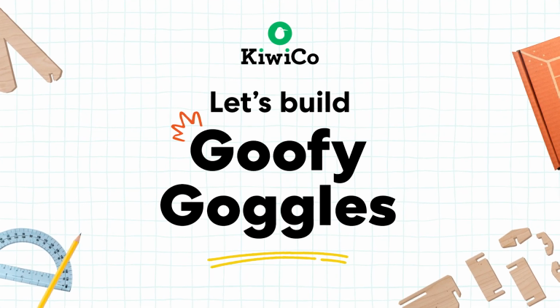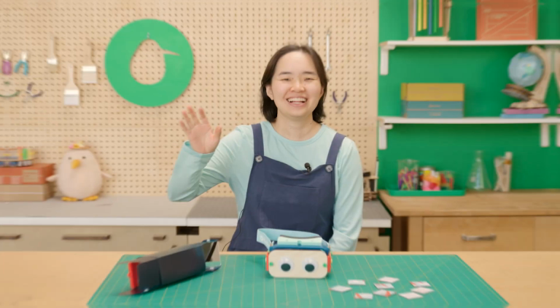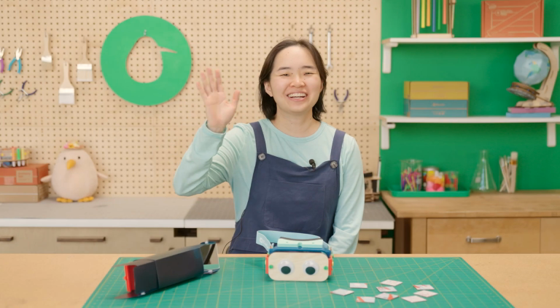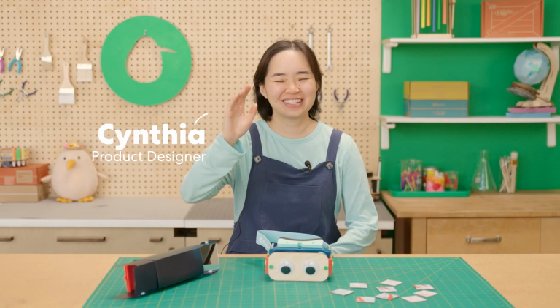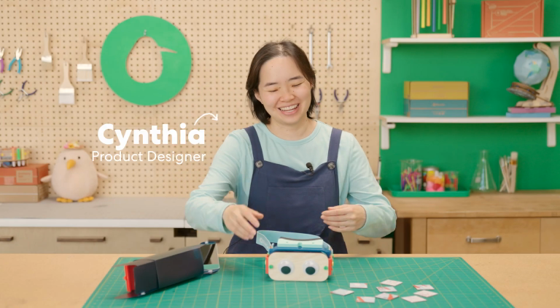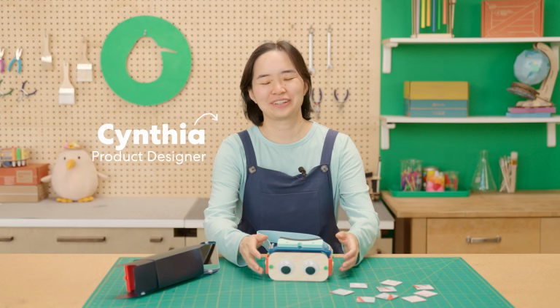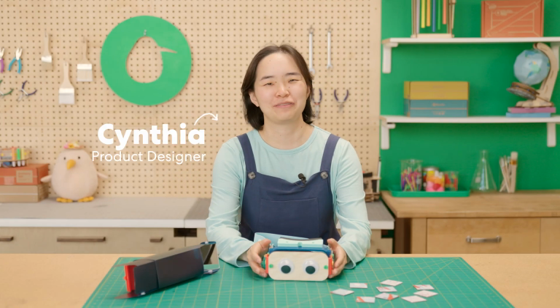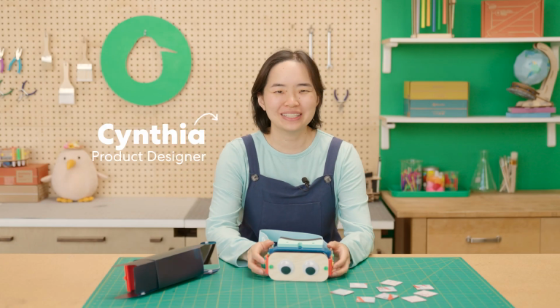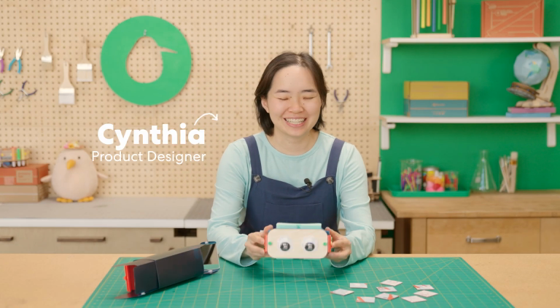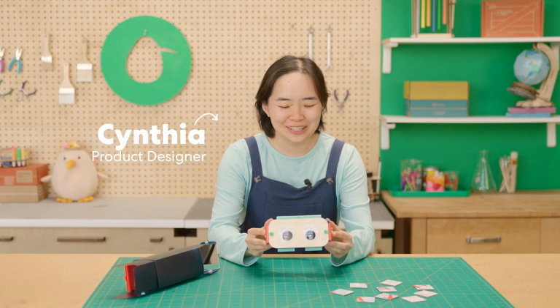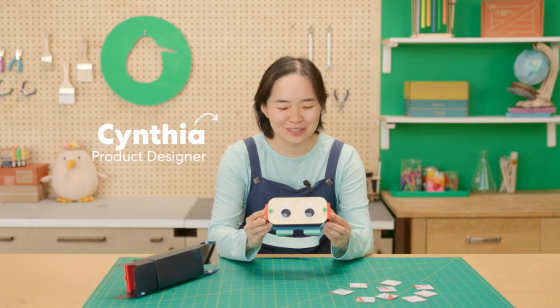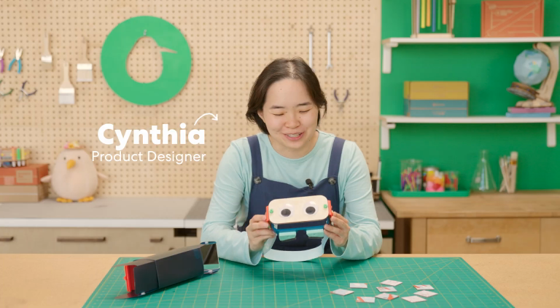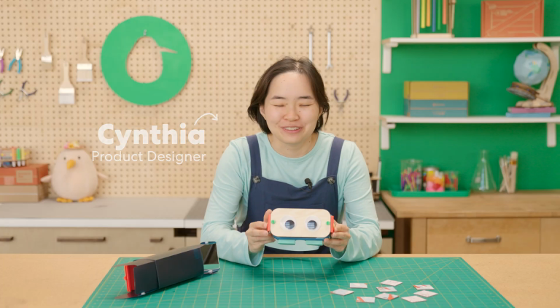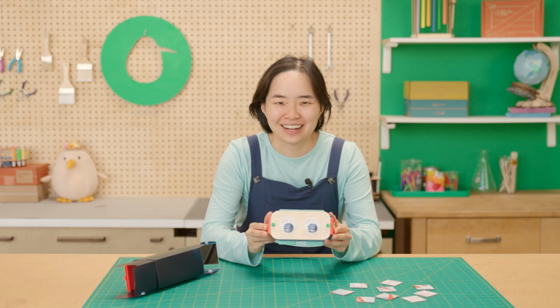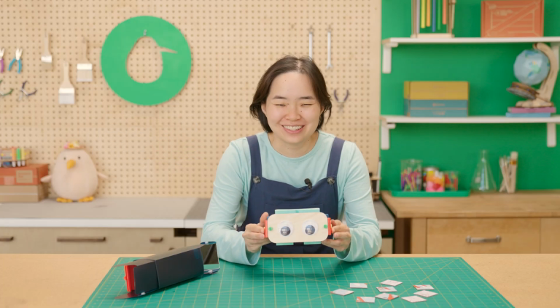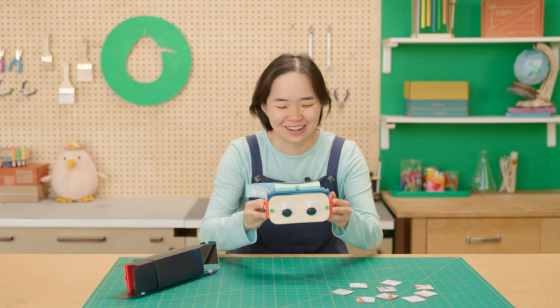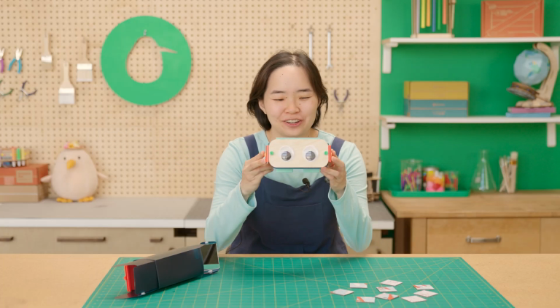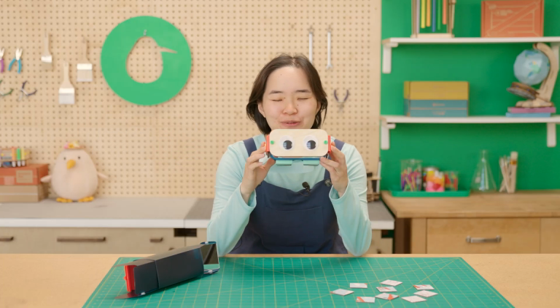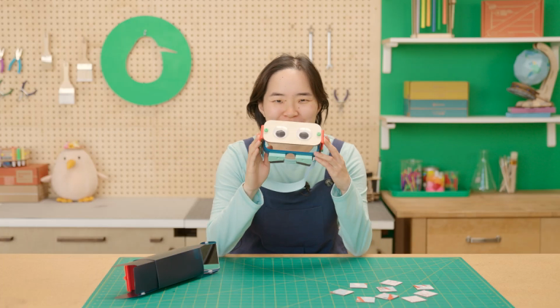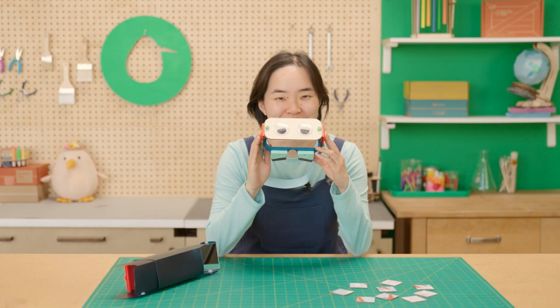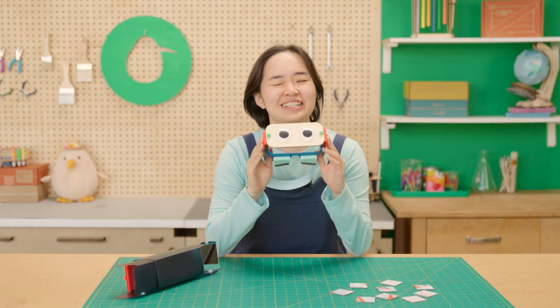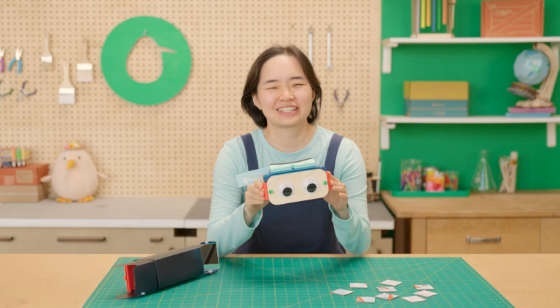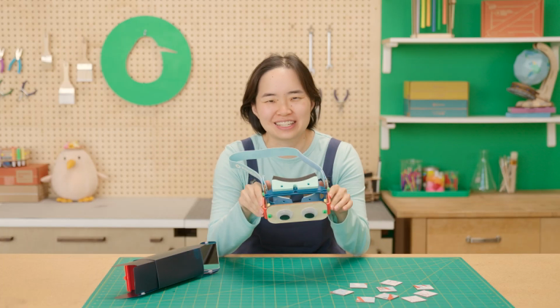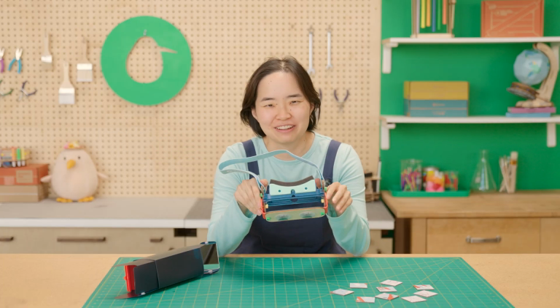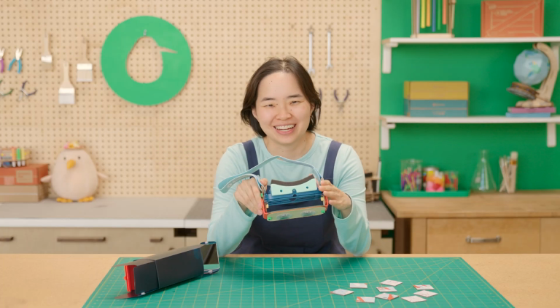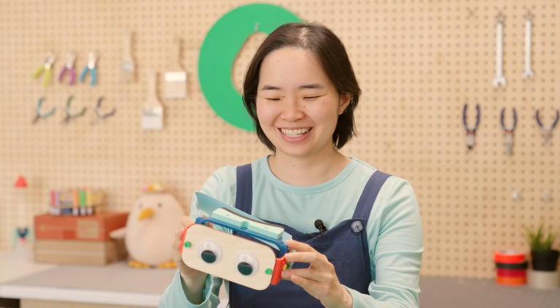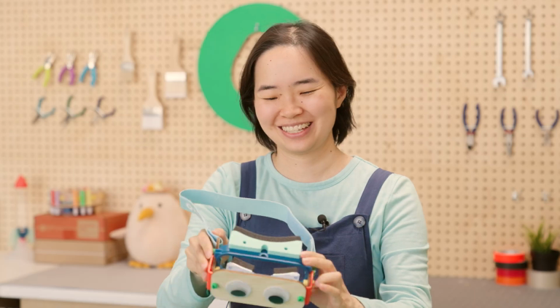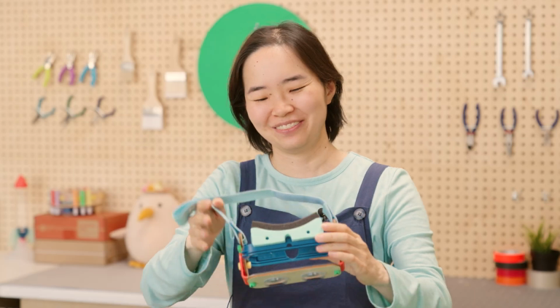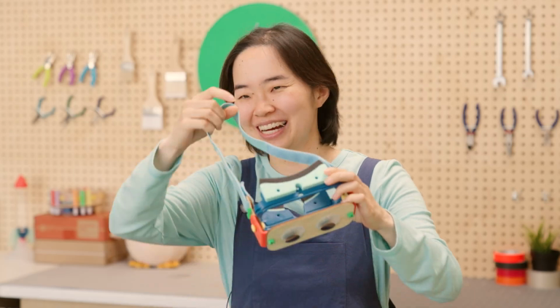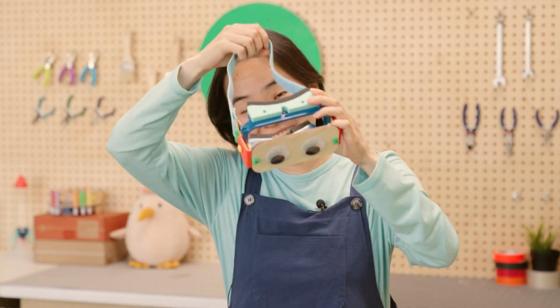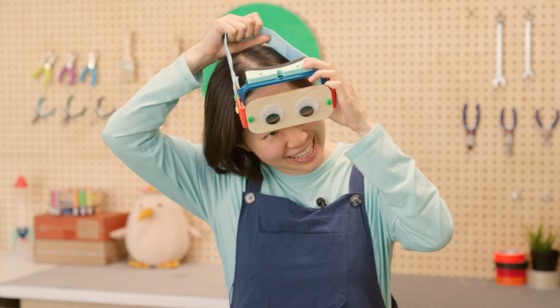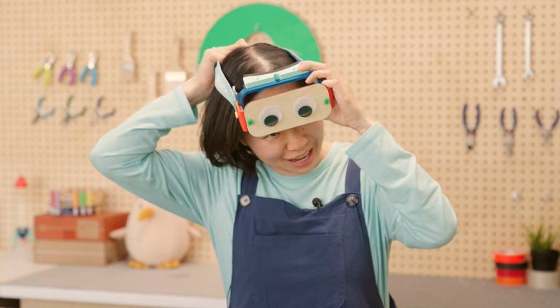Hello! Today we are going to be building Kimiko's Goofy Goggles. Are you ready for some seriously silly fun? Because I am!